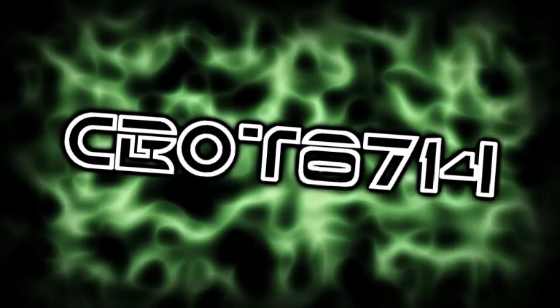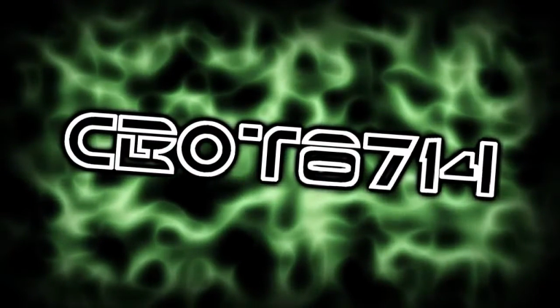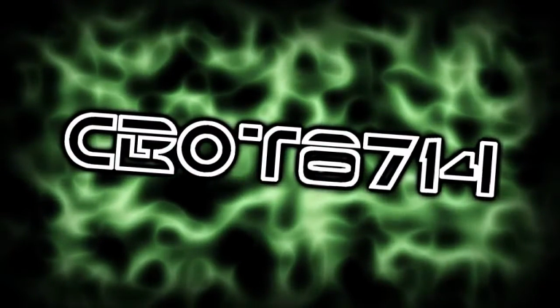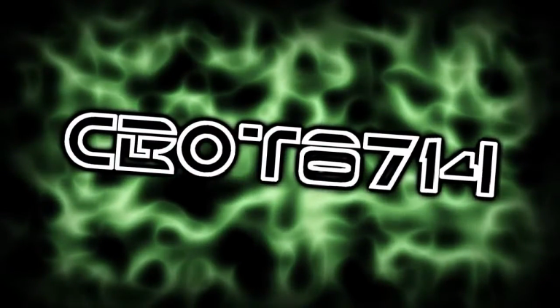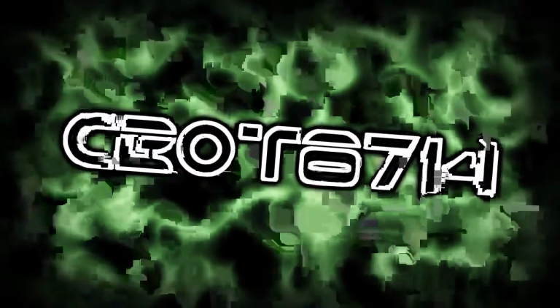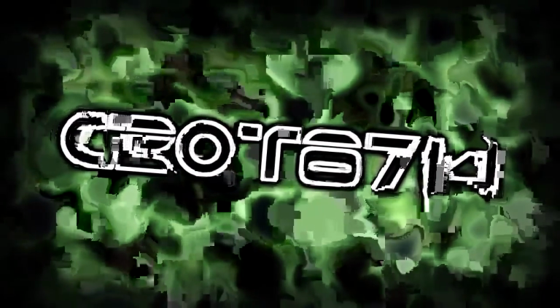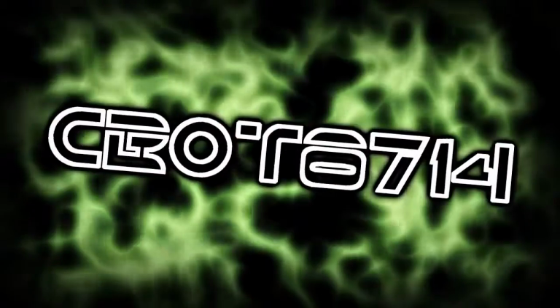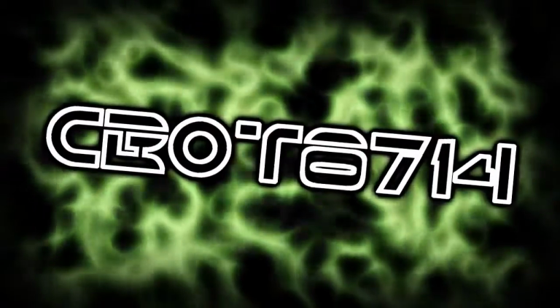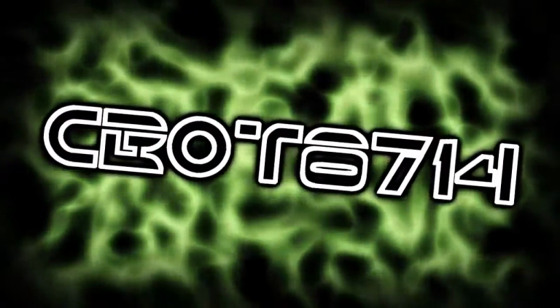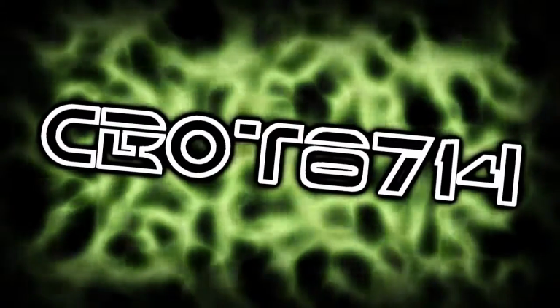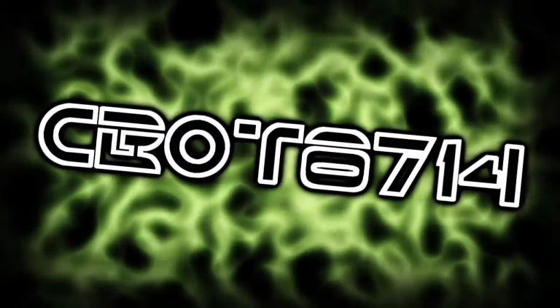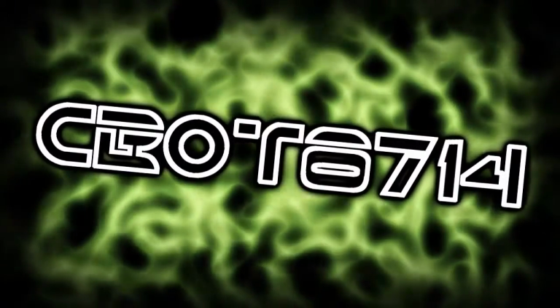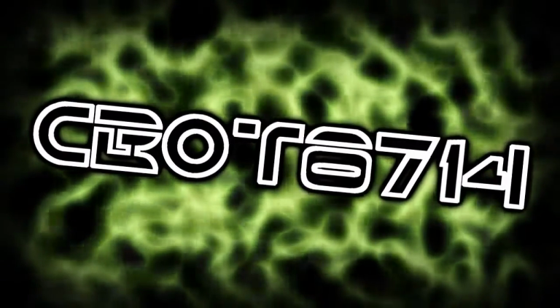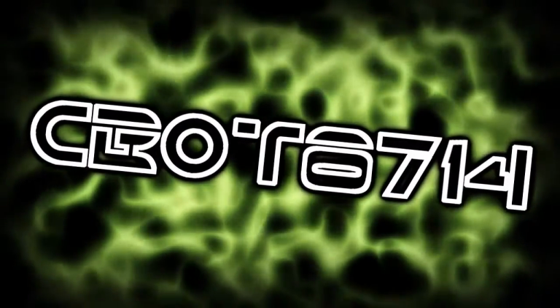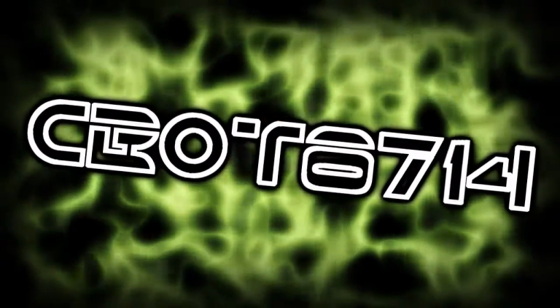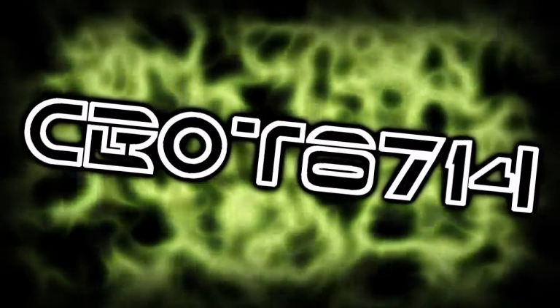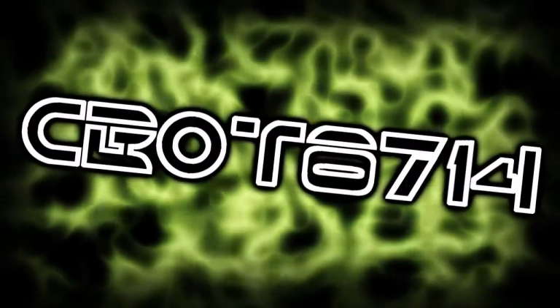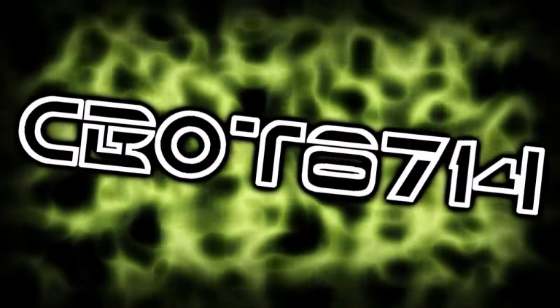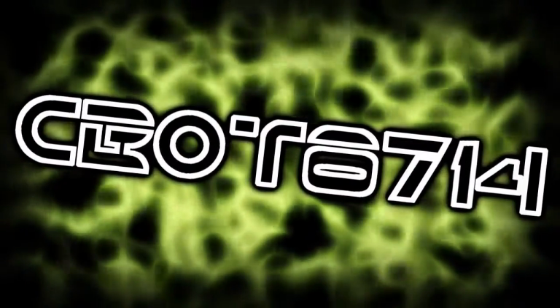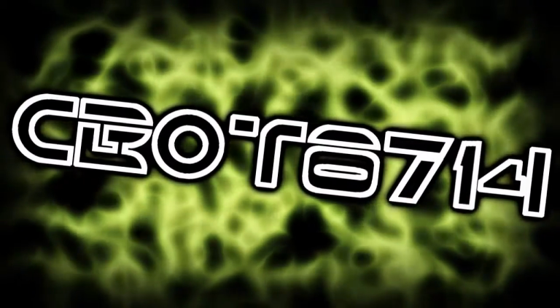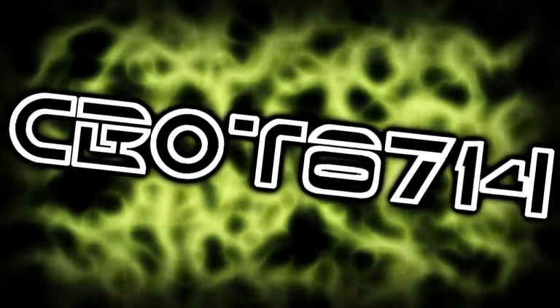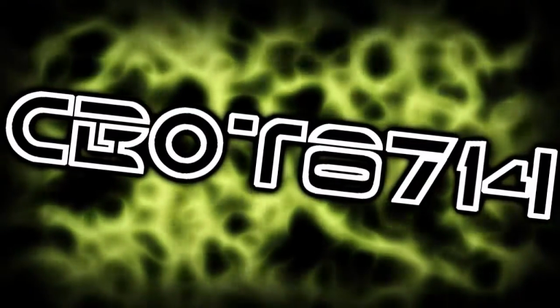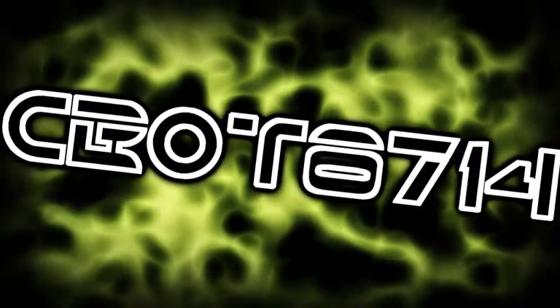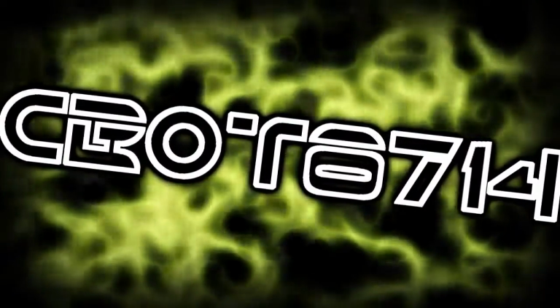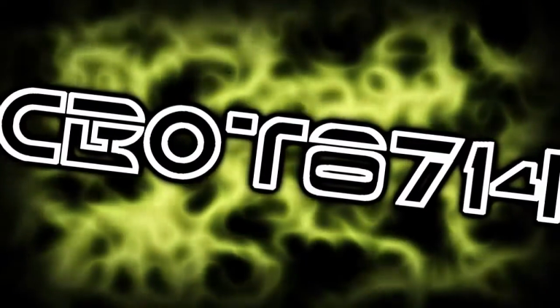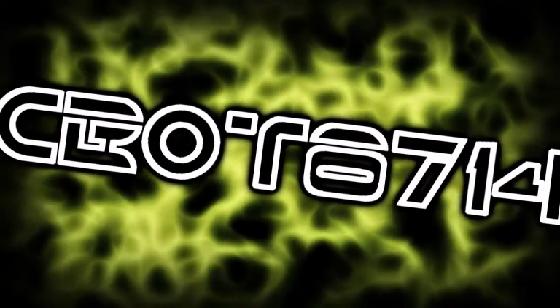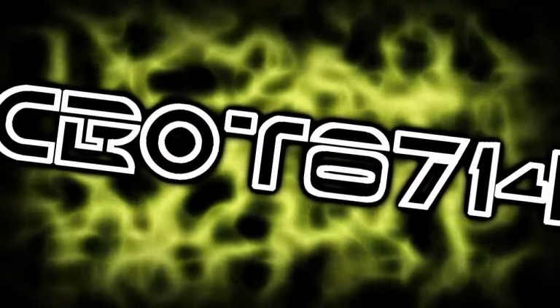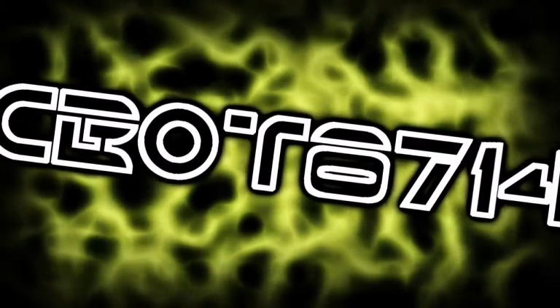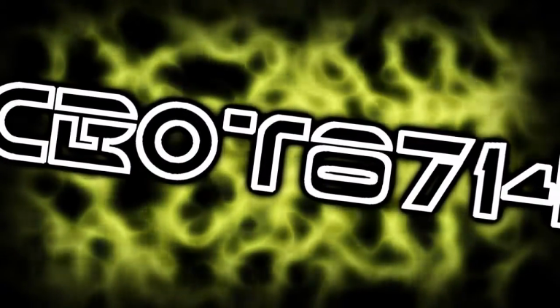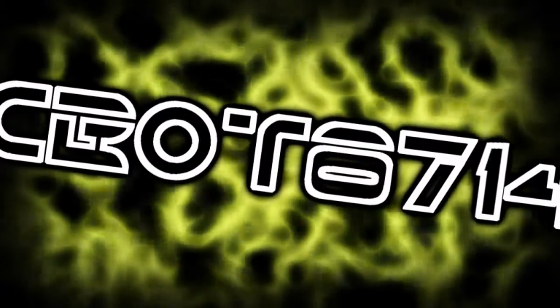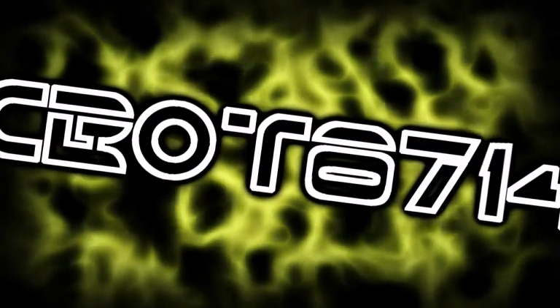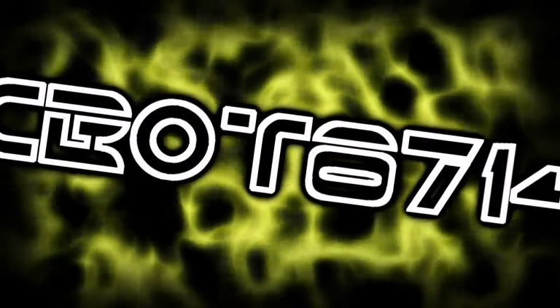There's going to be 5 of them, so here they are, and I hope you enjoy. Please comment, rate, and subscribe.